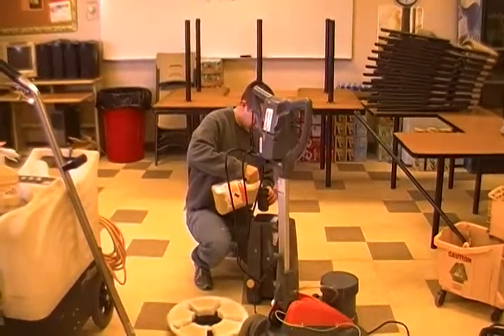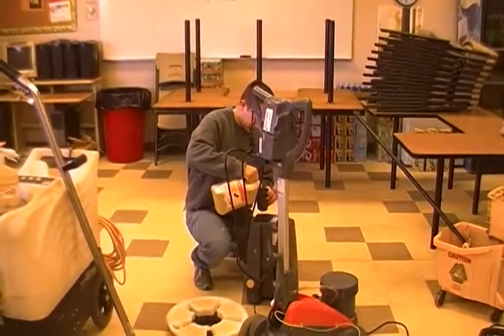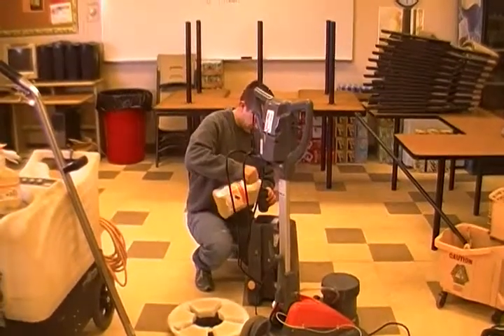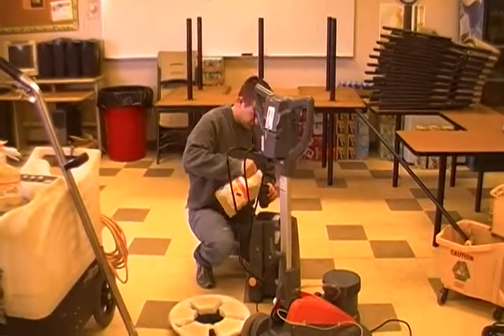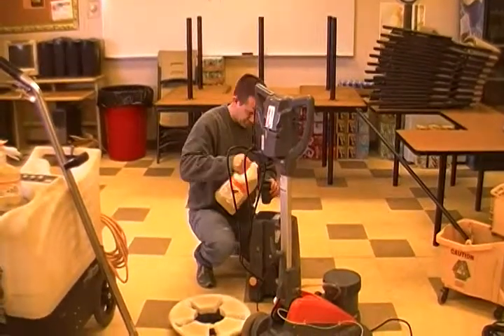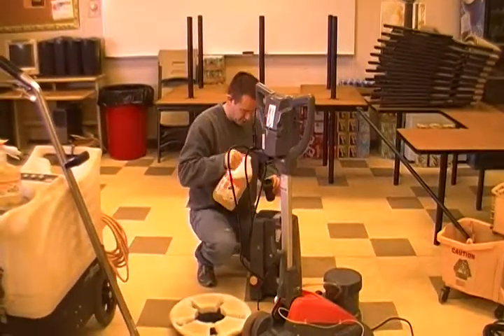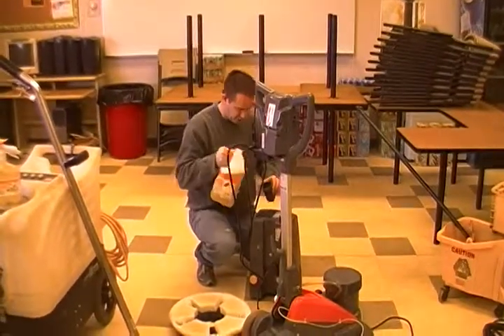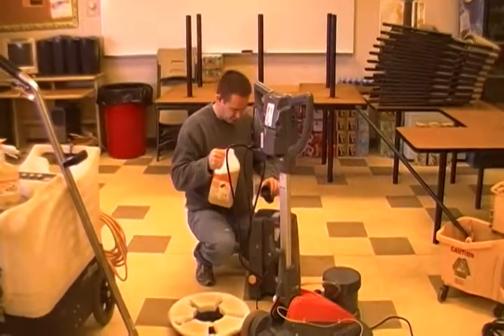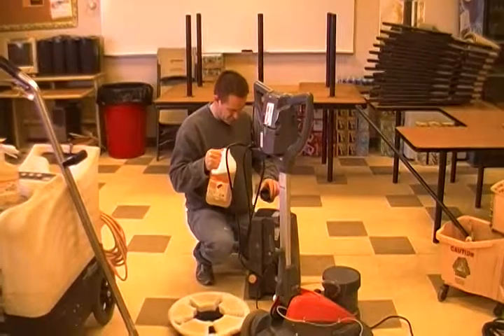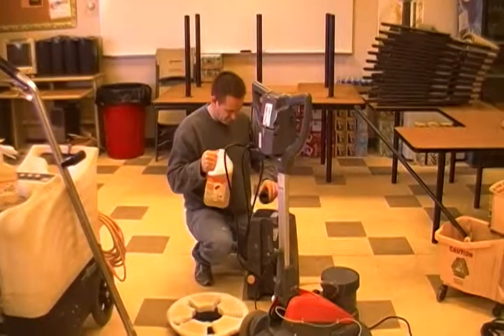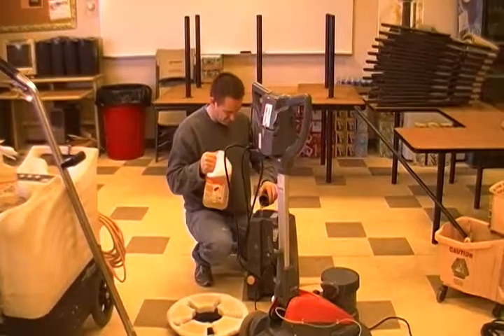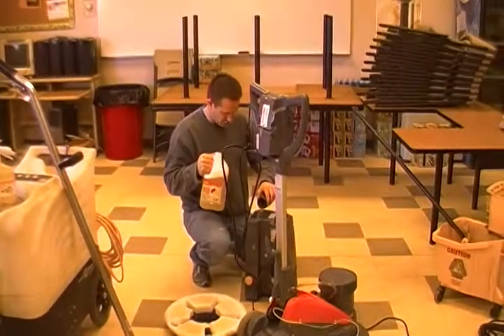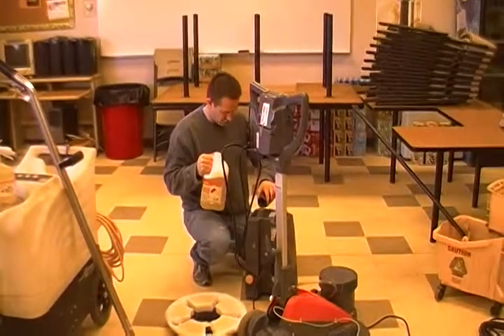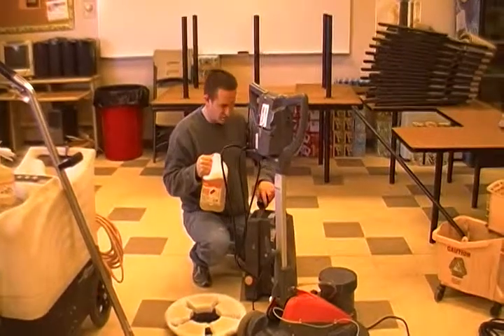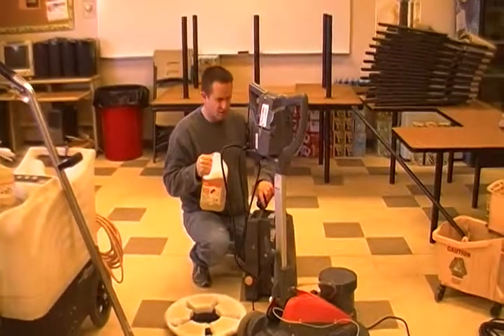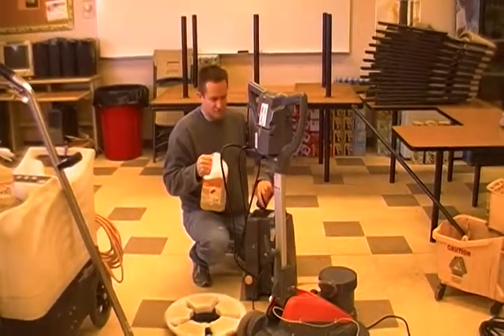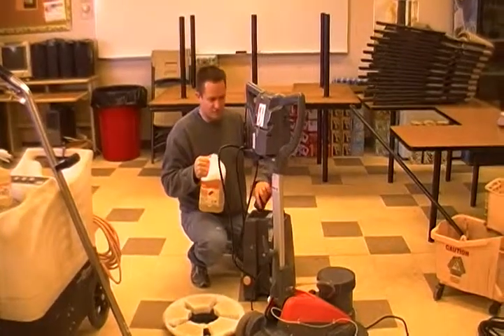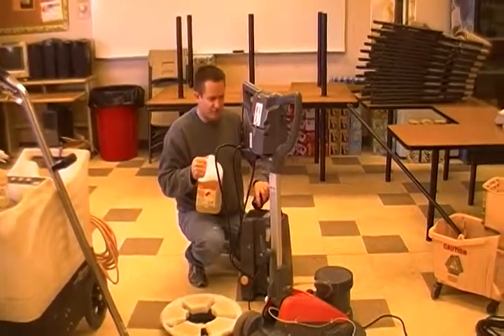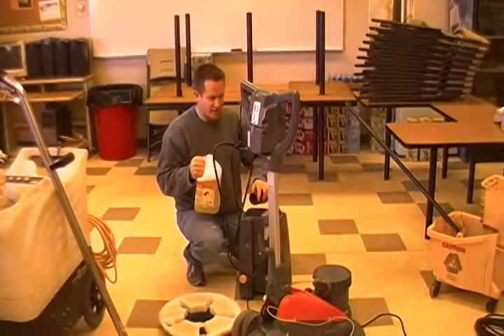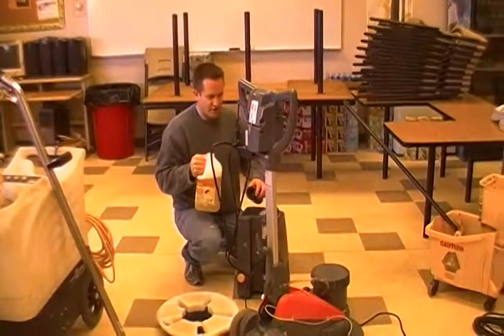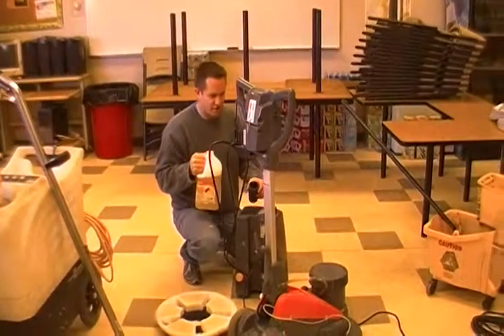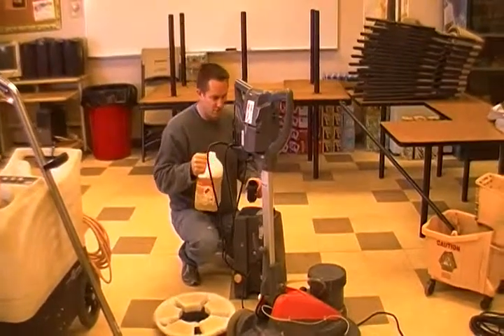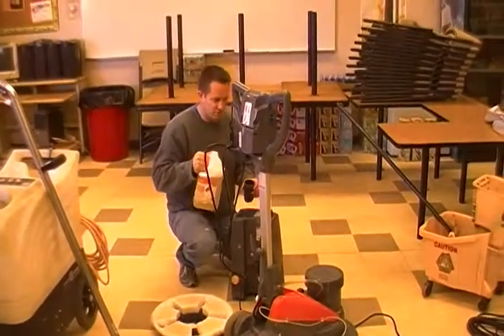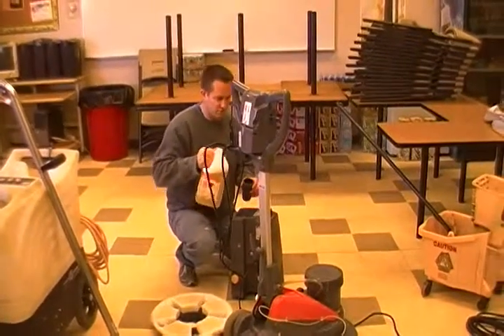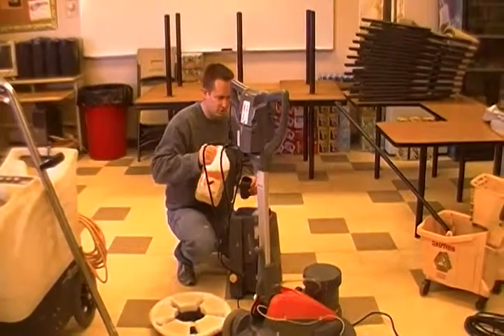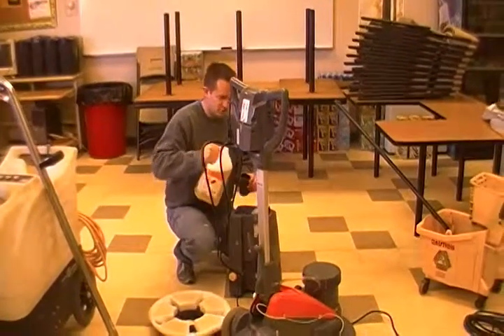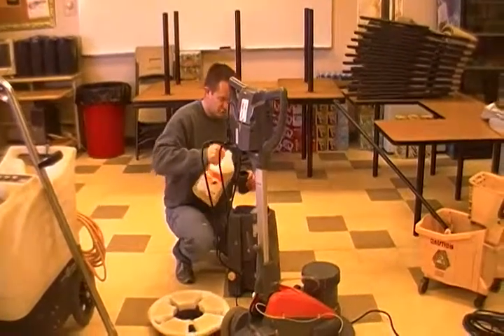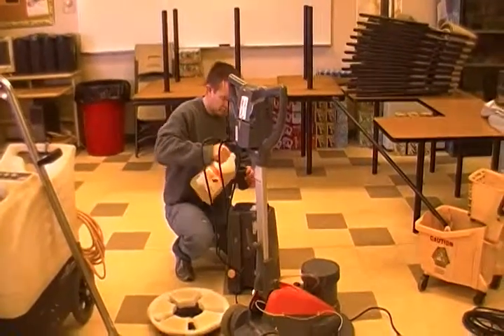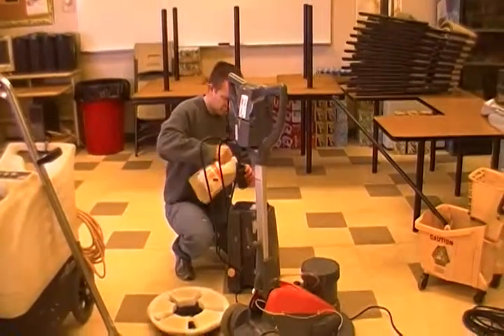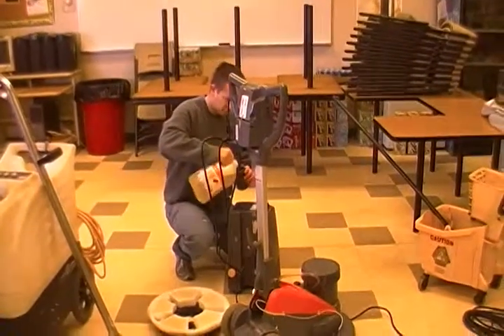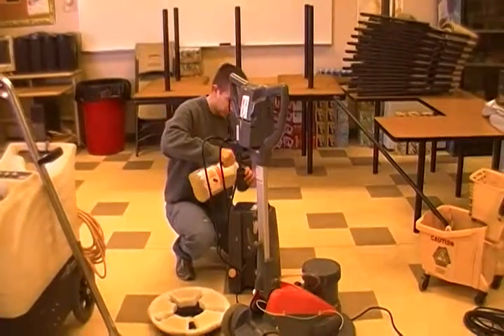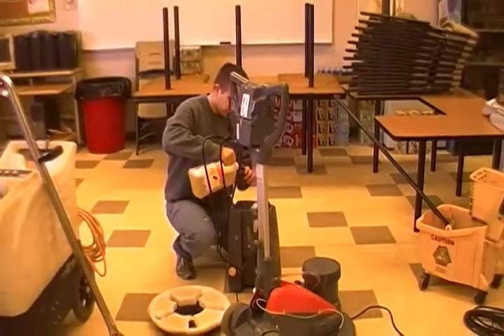So the first step for carpet care is you want to vacuum the rug. I don't have a vacuum right here, but just want to let you know — vacuum the rug.